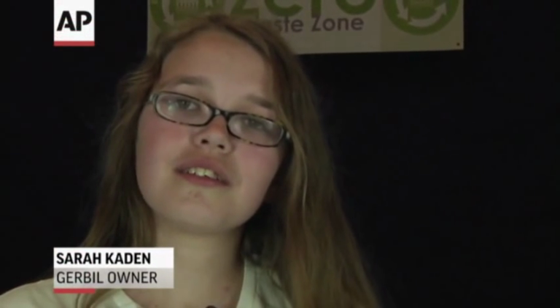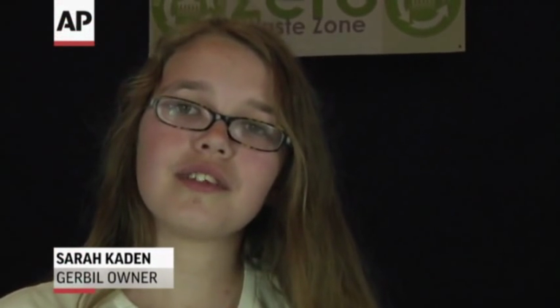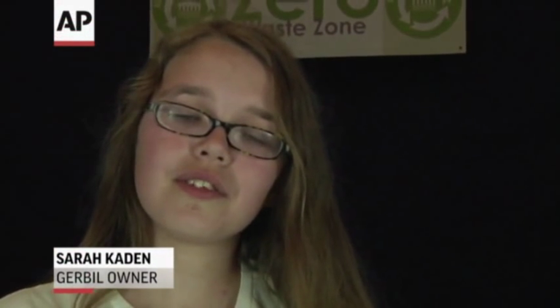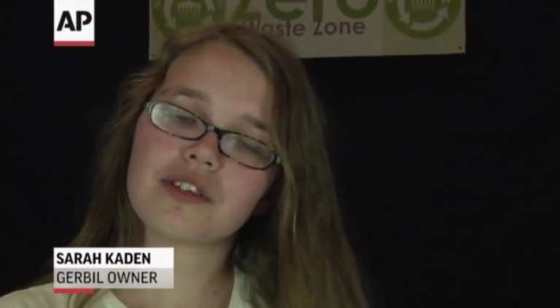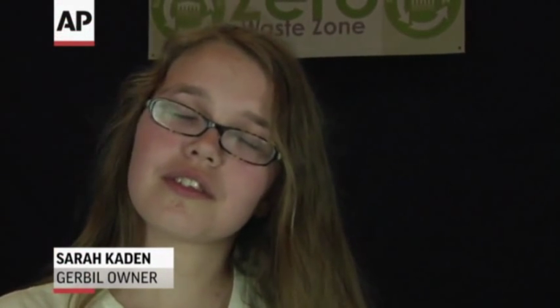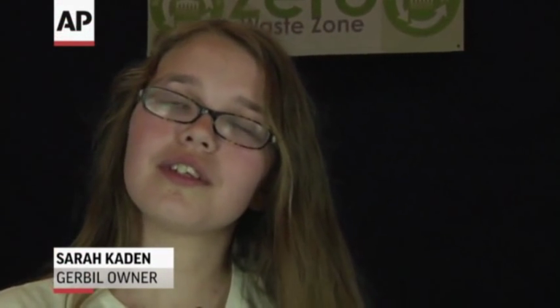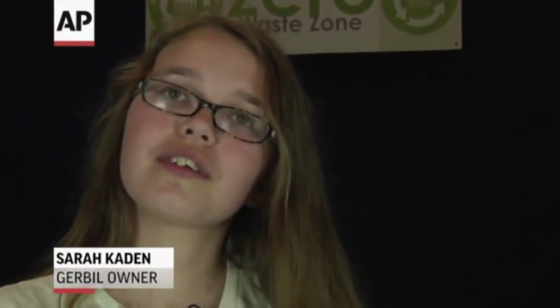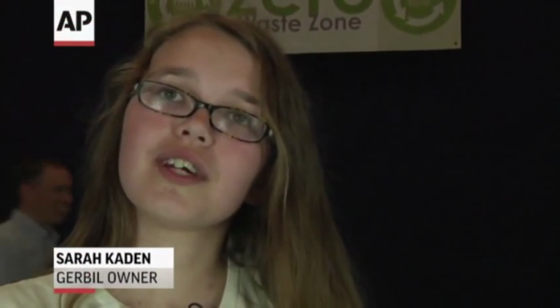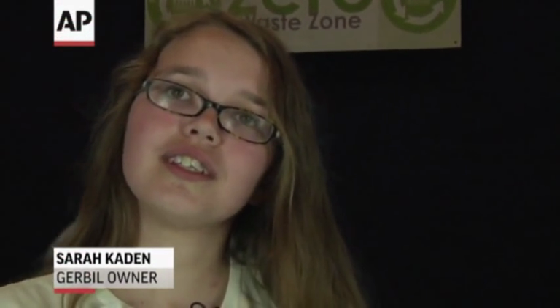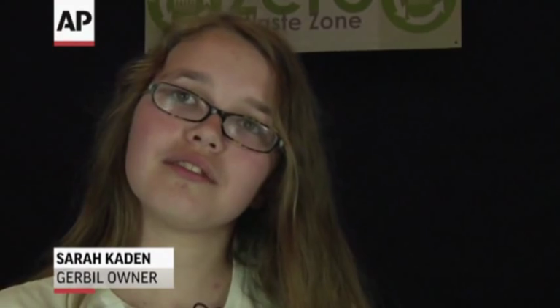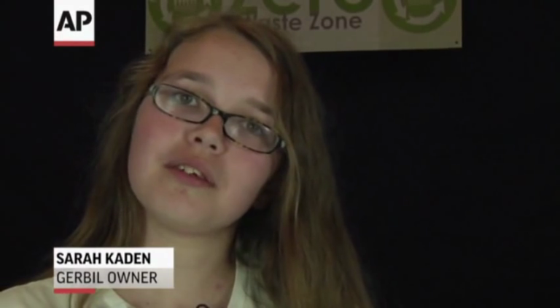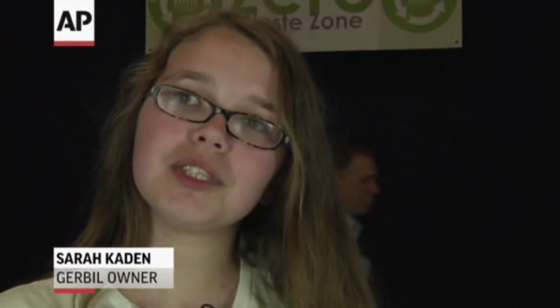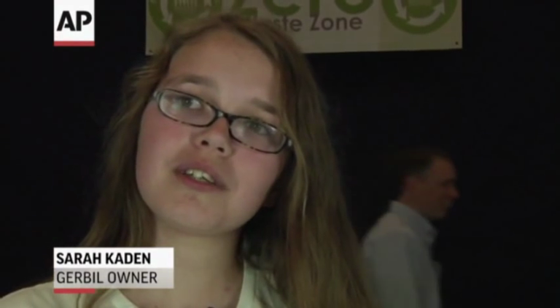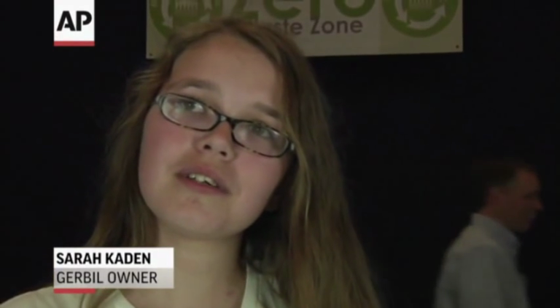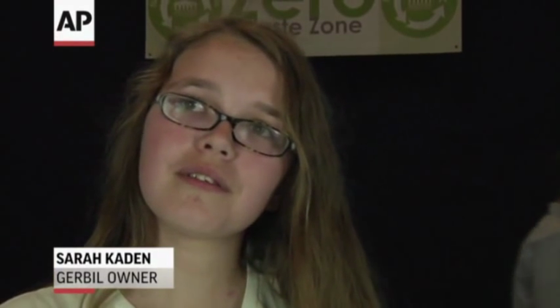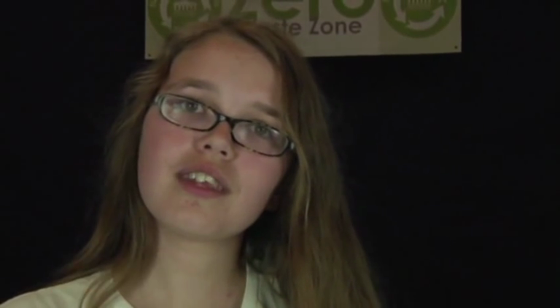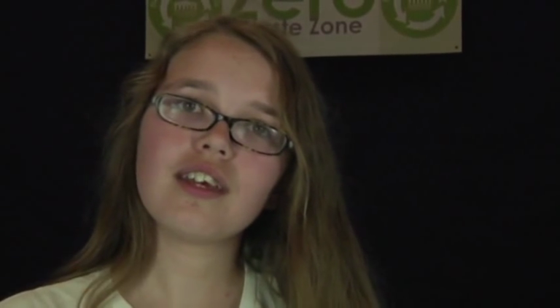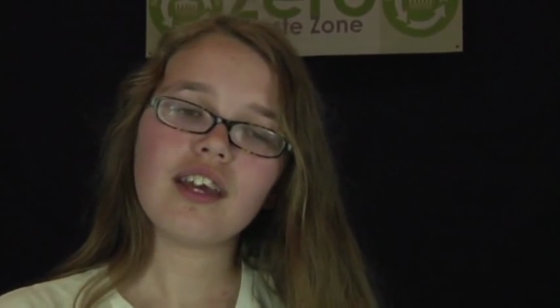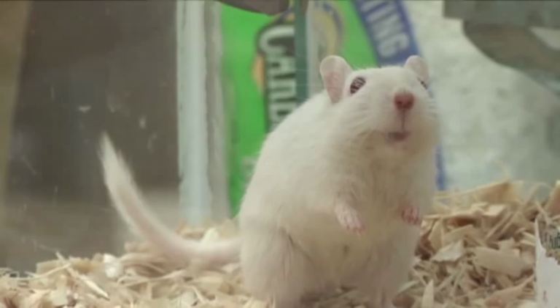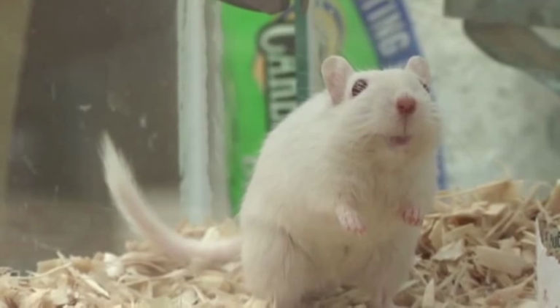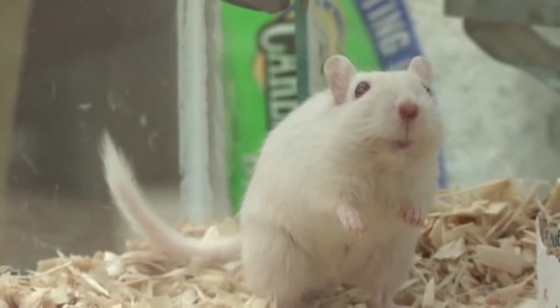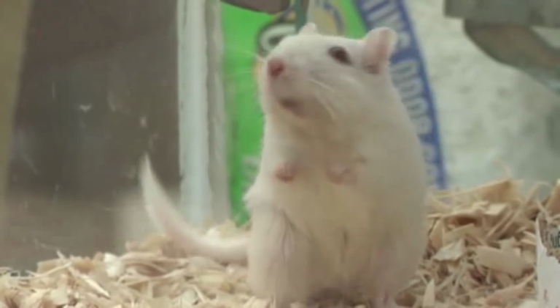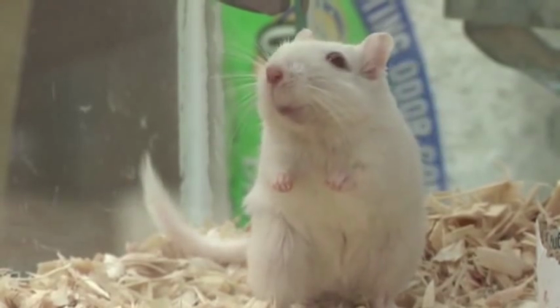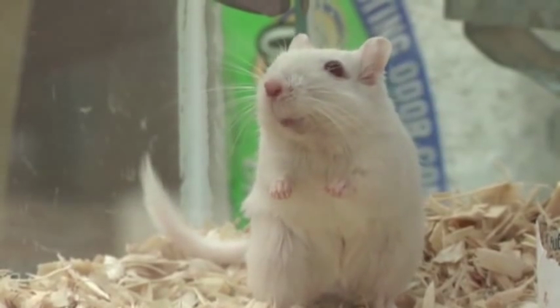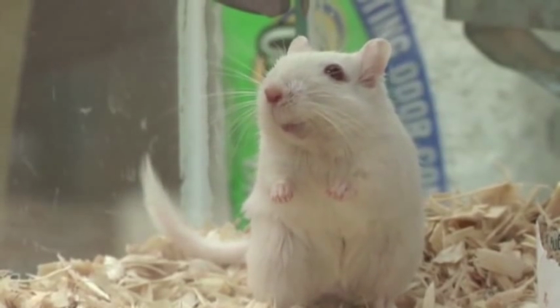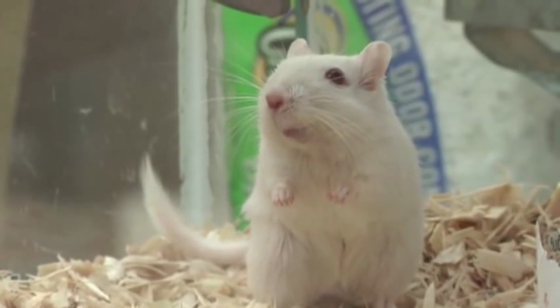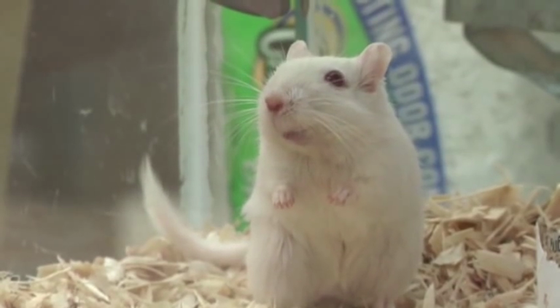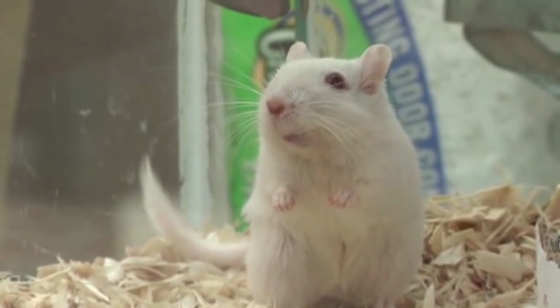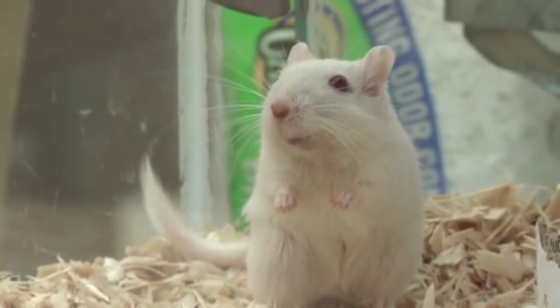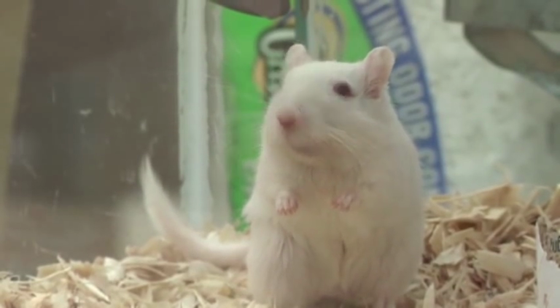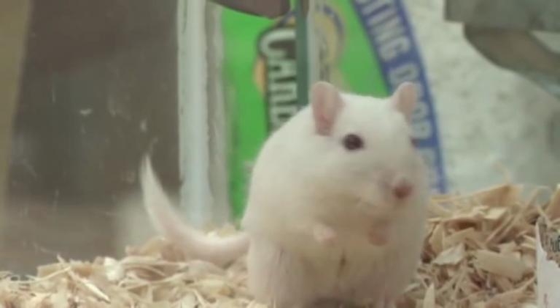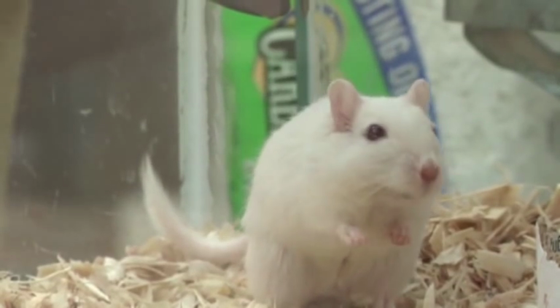They have great personalities. Even though they're so little, they're very different from each other, and they smell a lot less than my brother's hamsters.